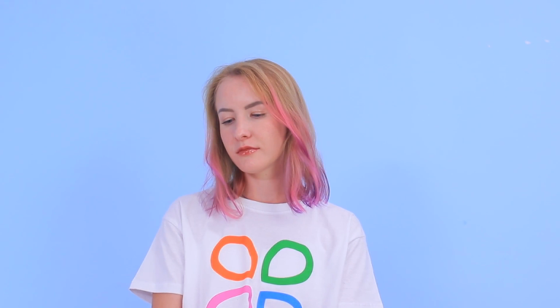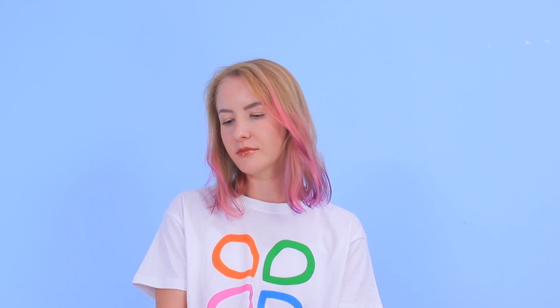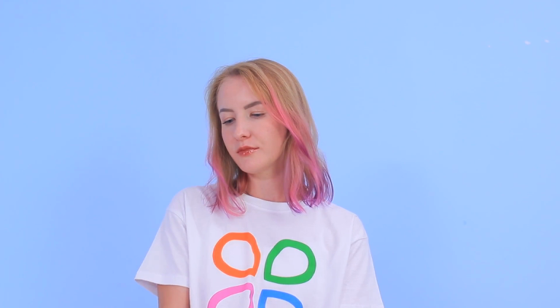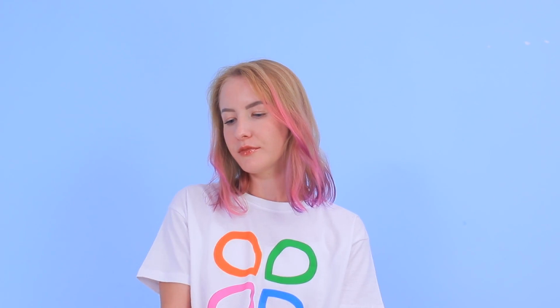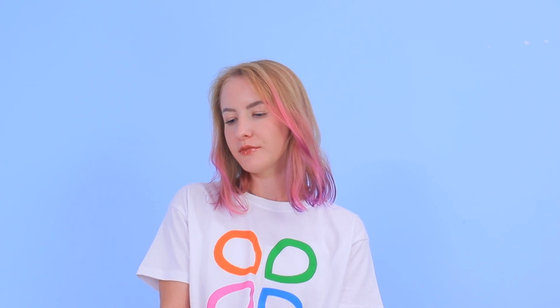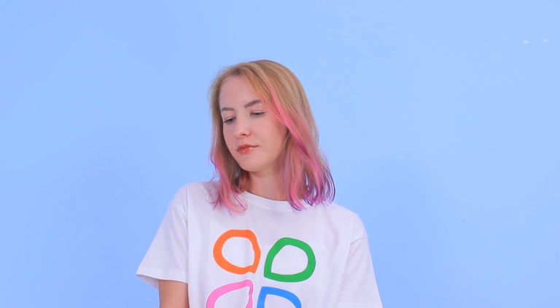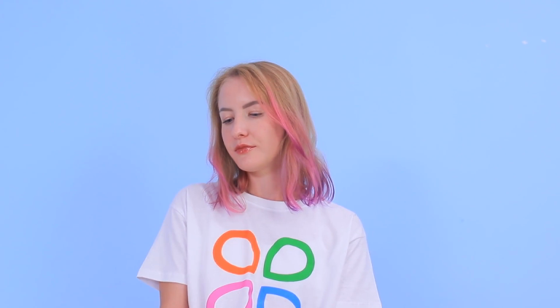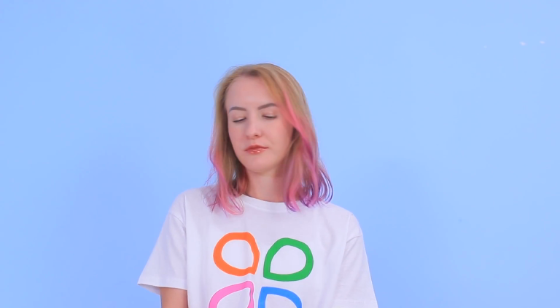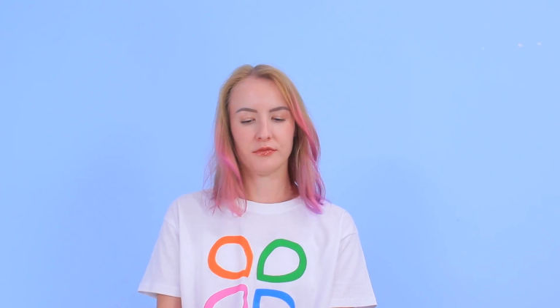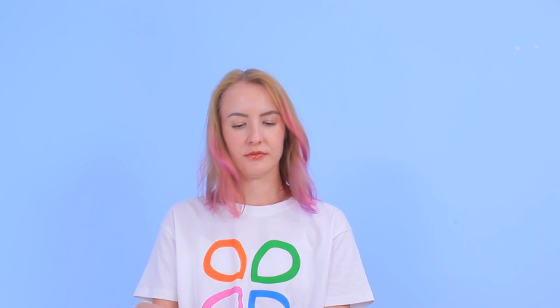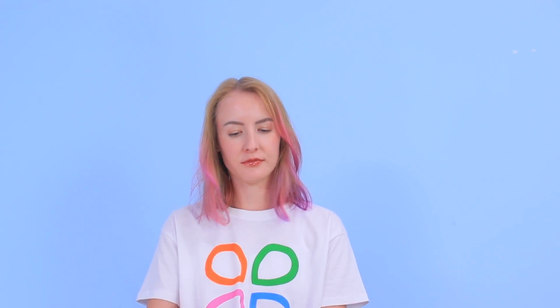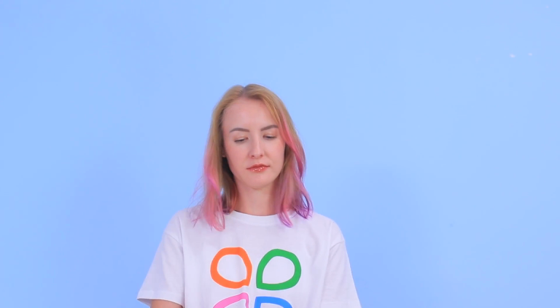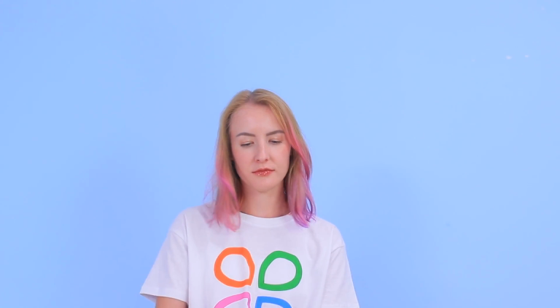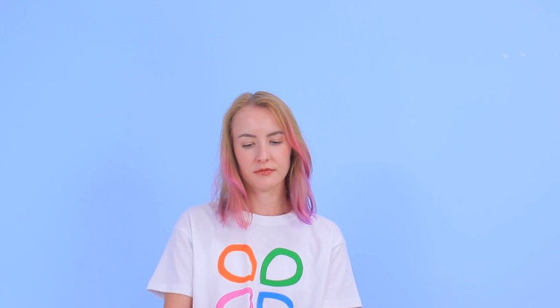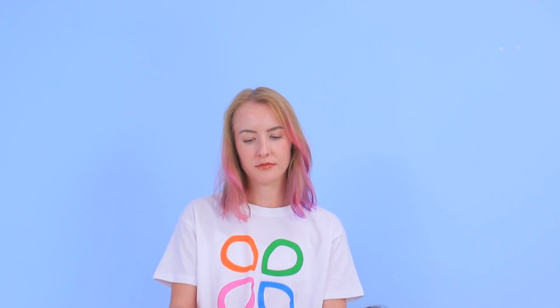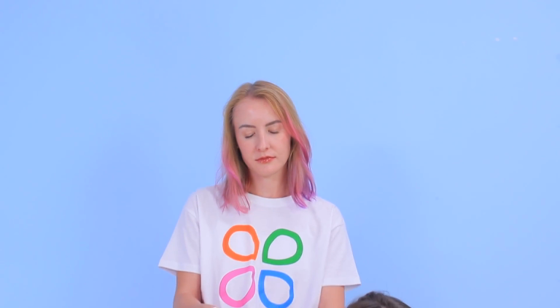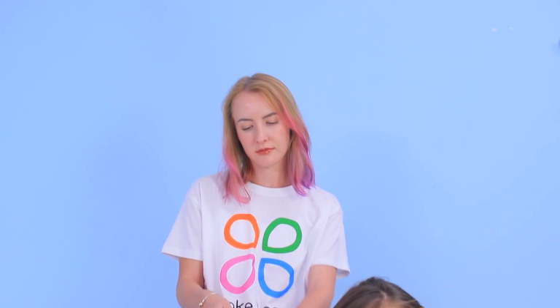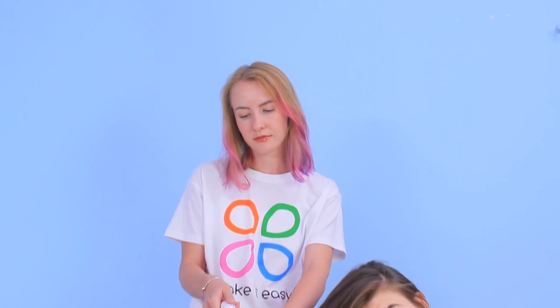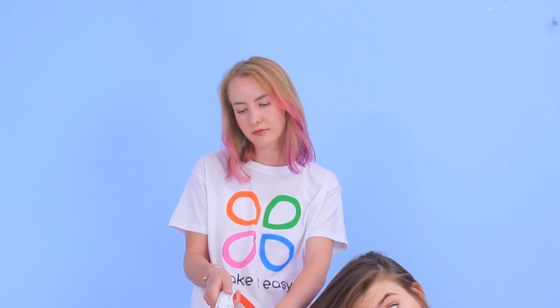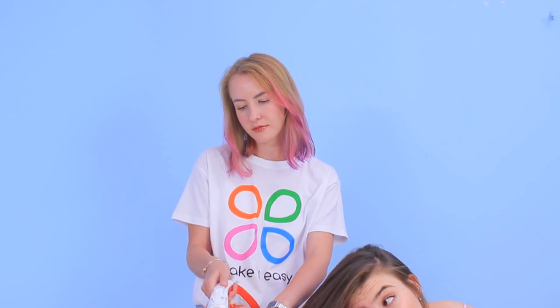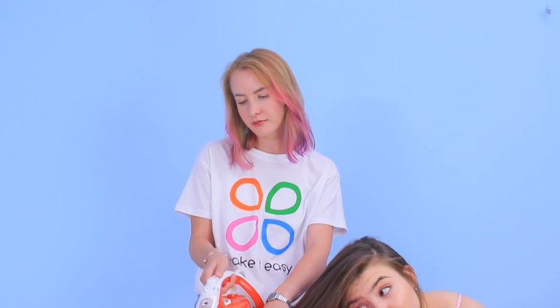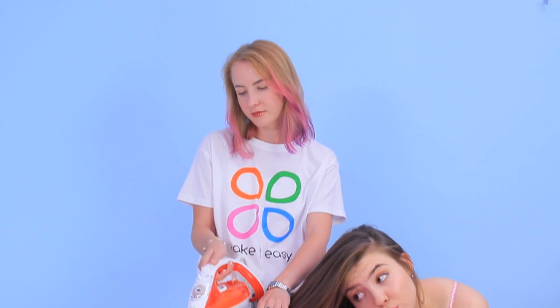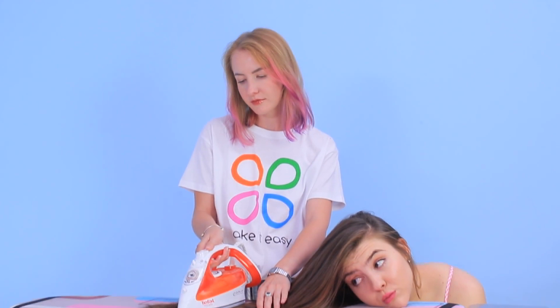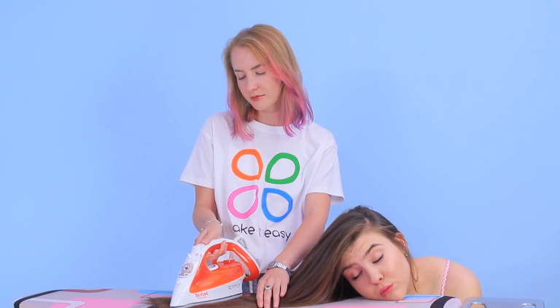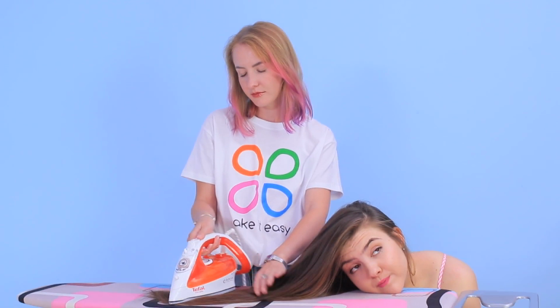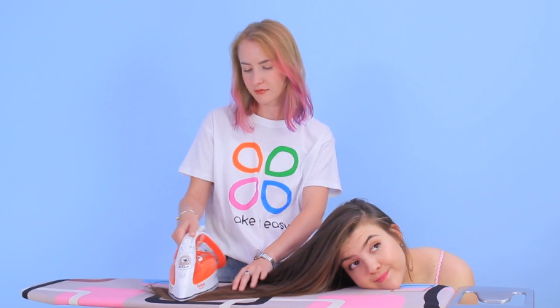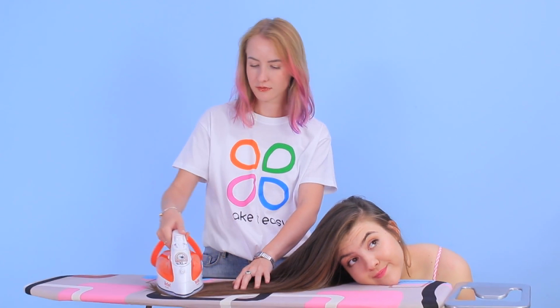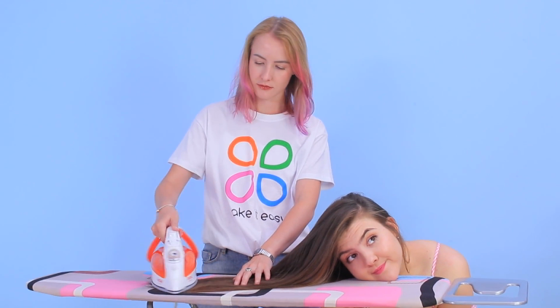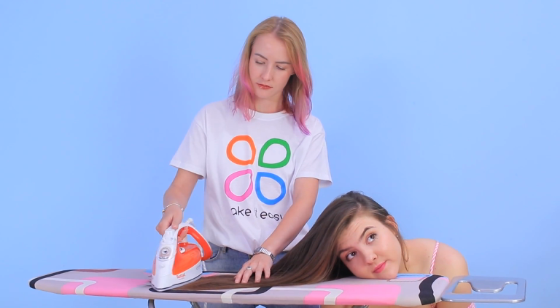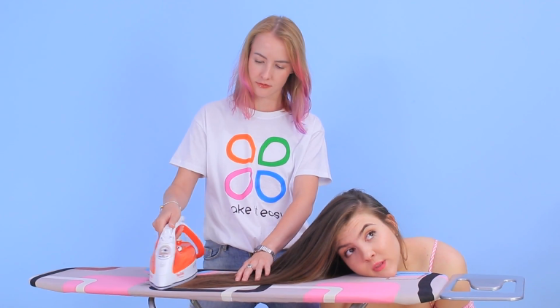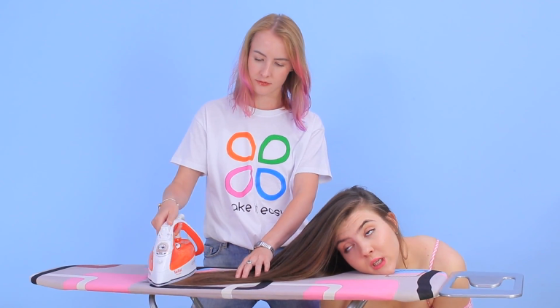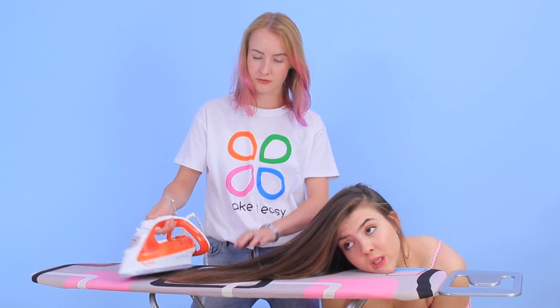Is beauty pain? No! Especially if you know our life hacks!